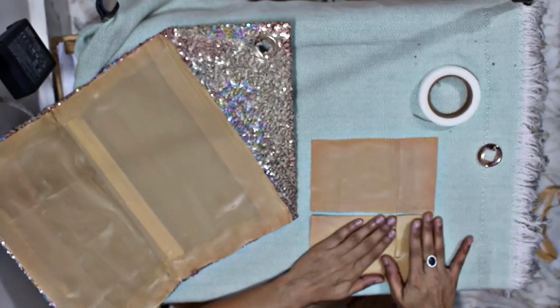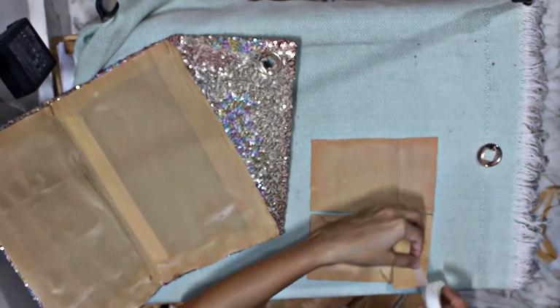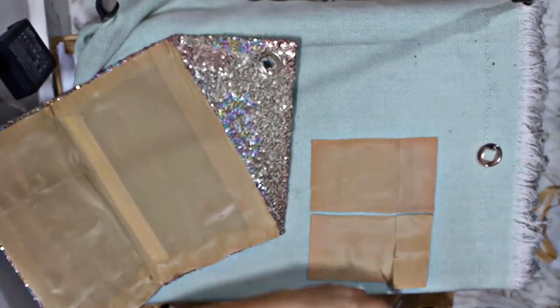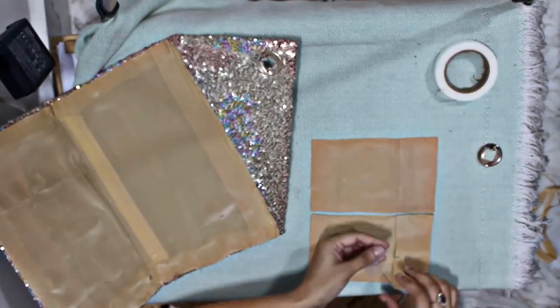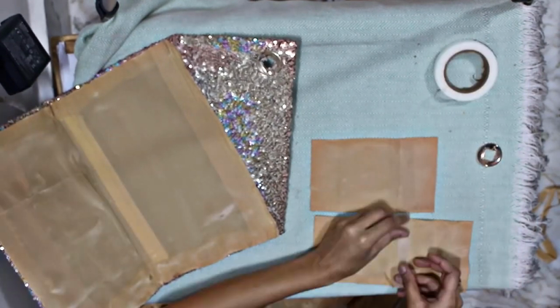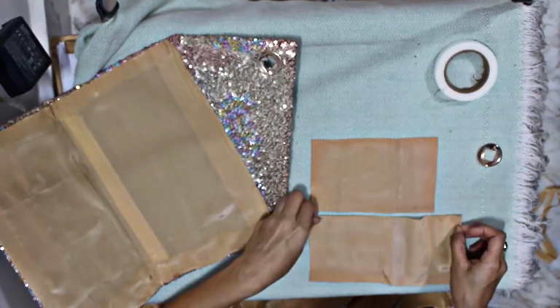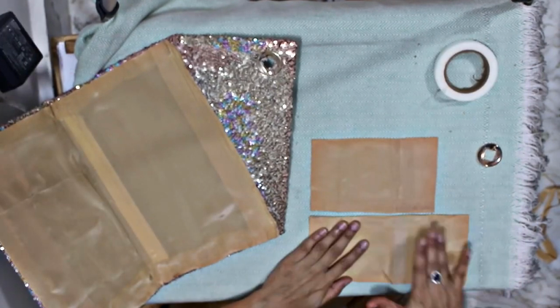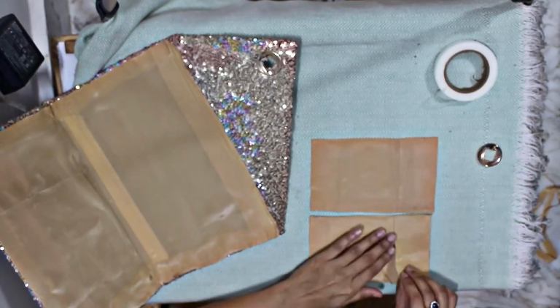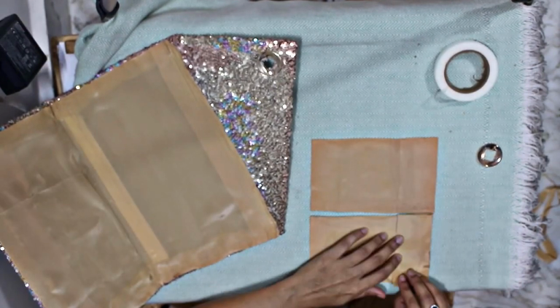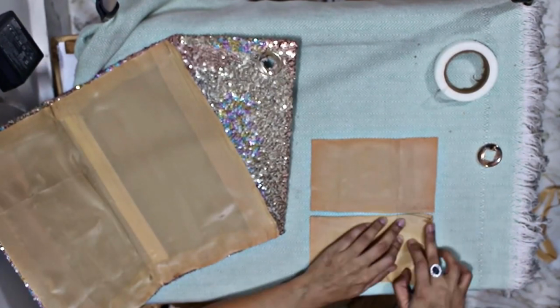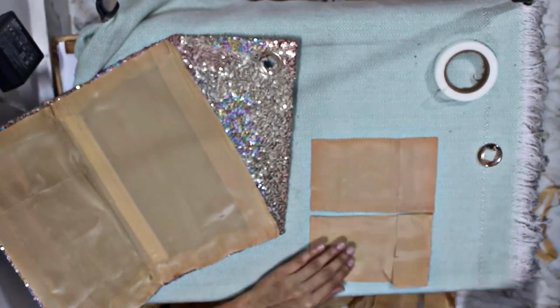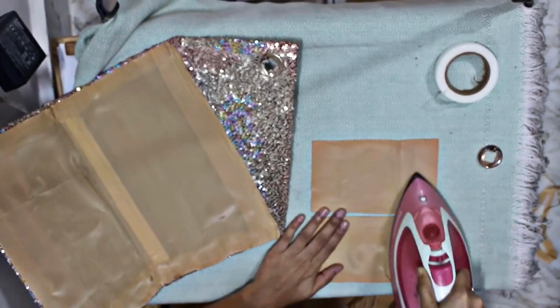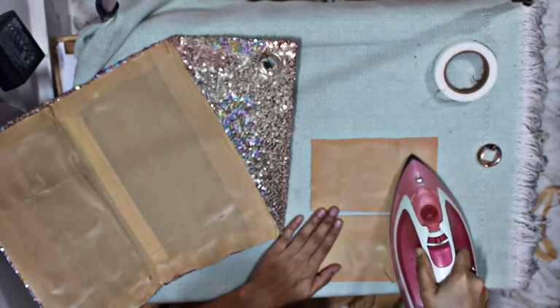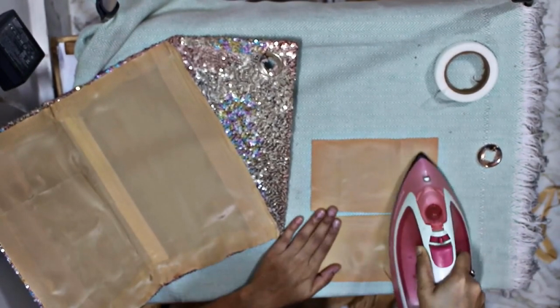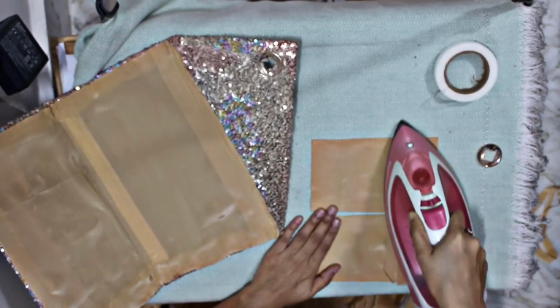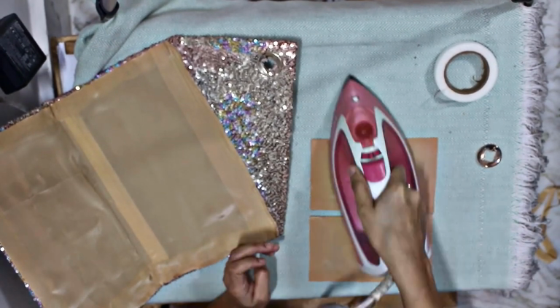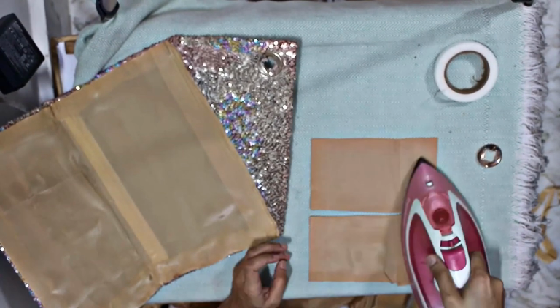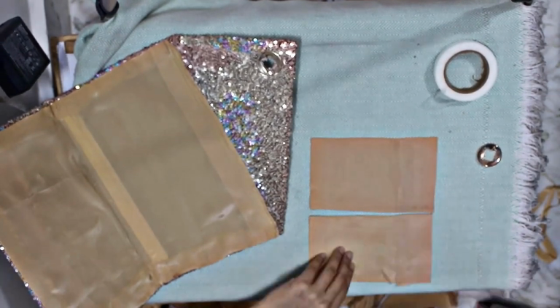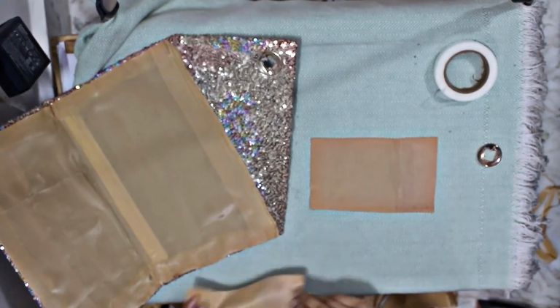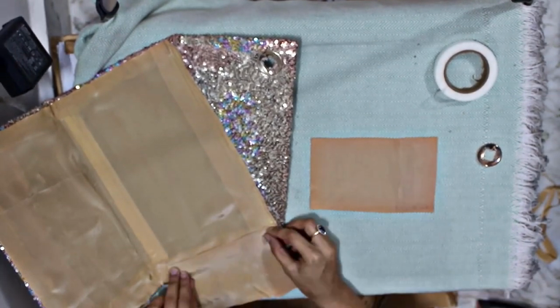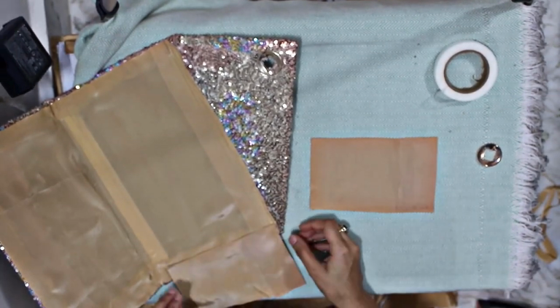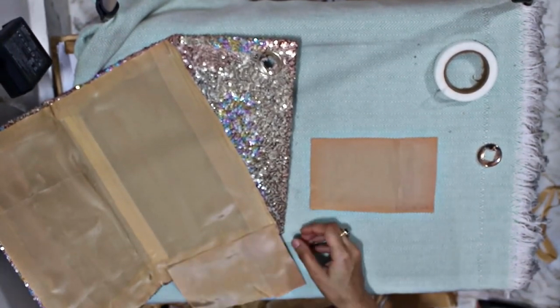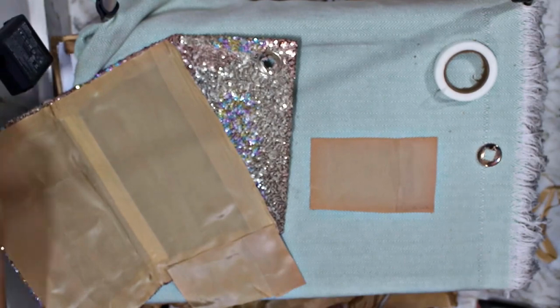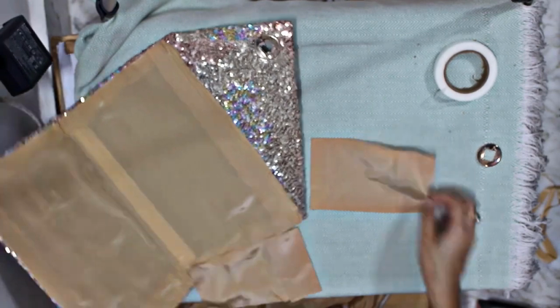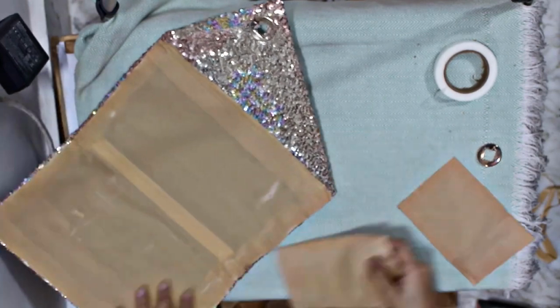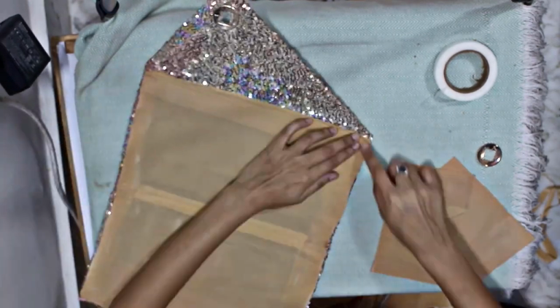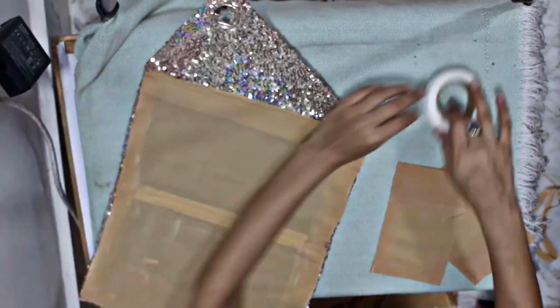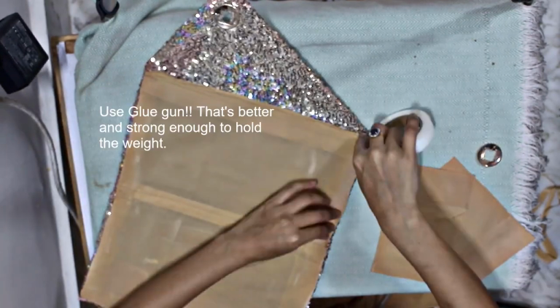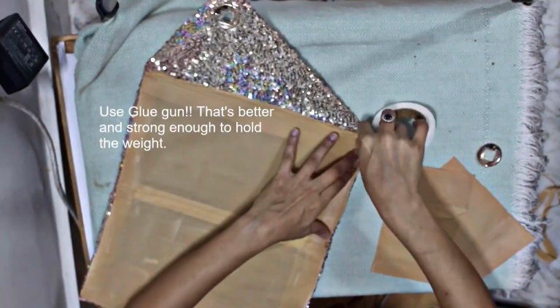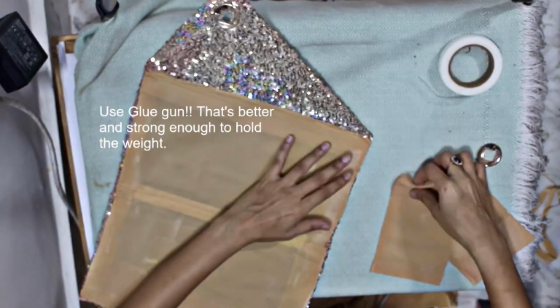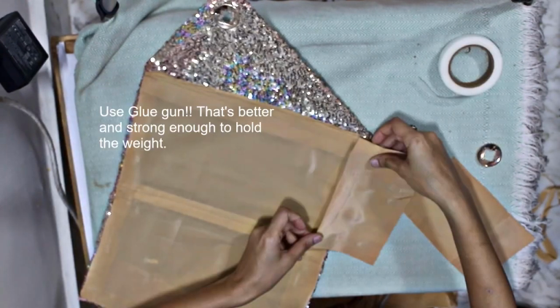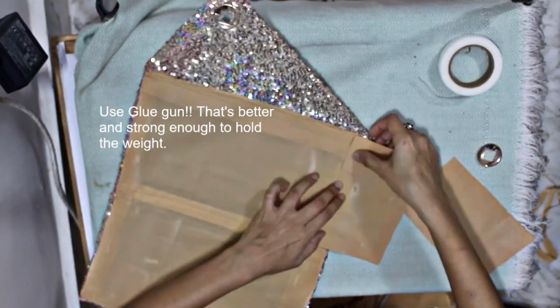Now you have to make panels like this and stick them to the sides of the frame with the help of a glue gun.